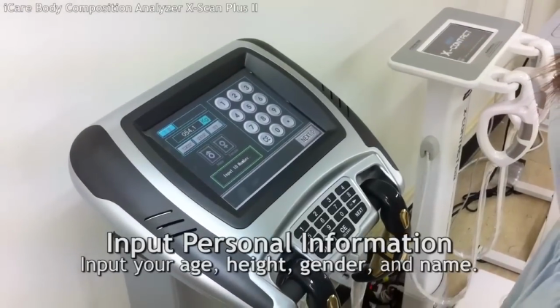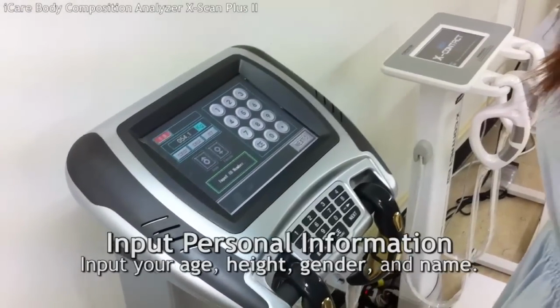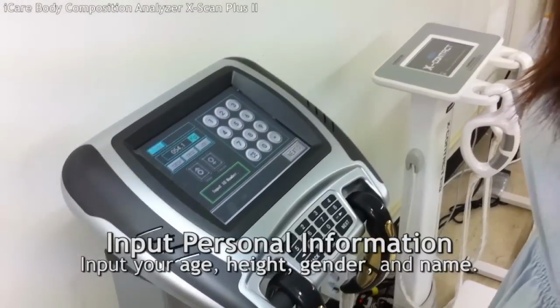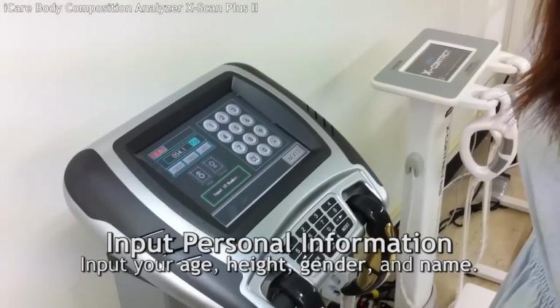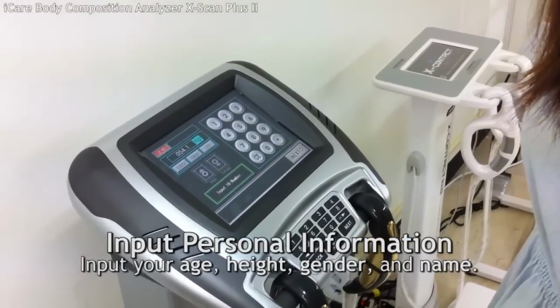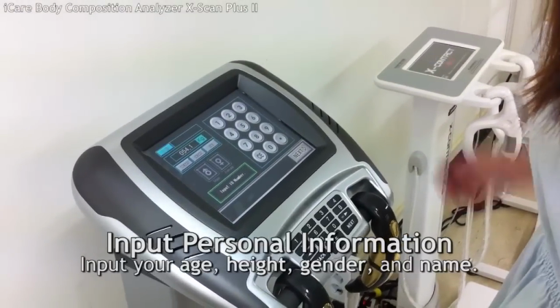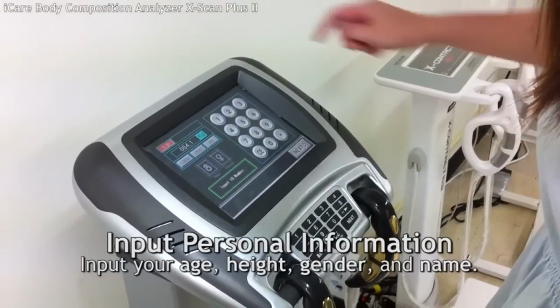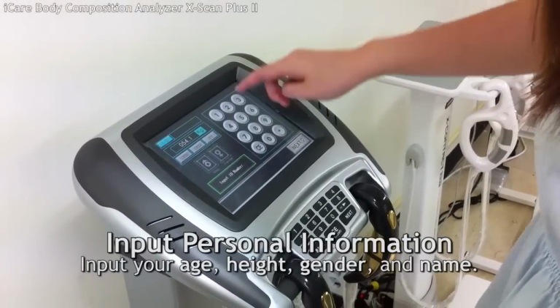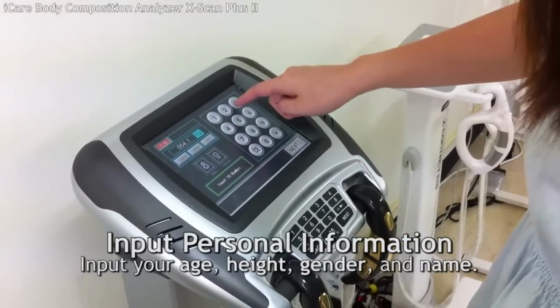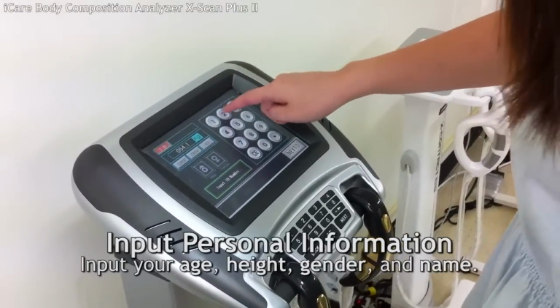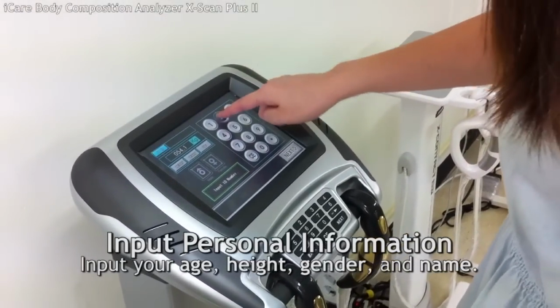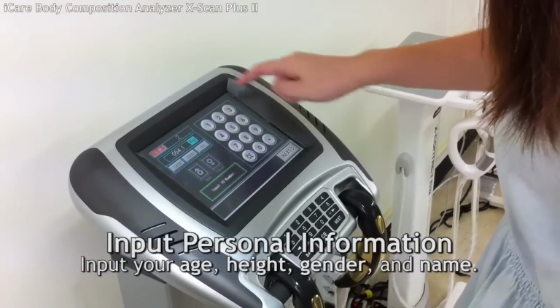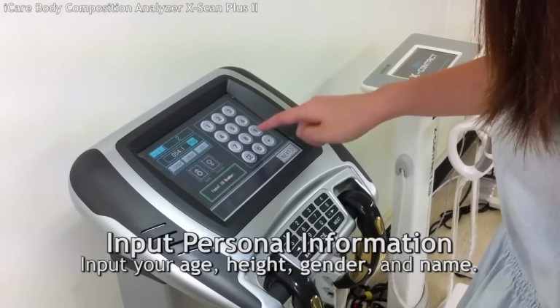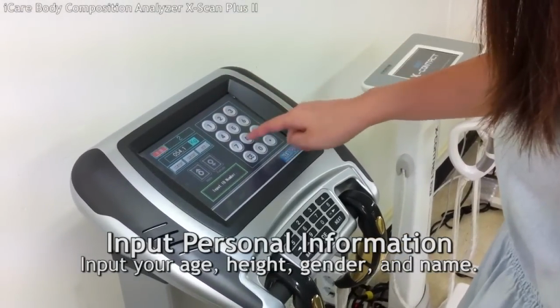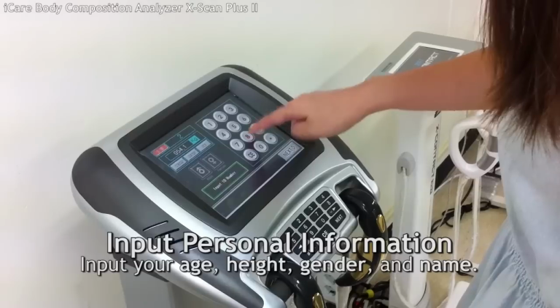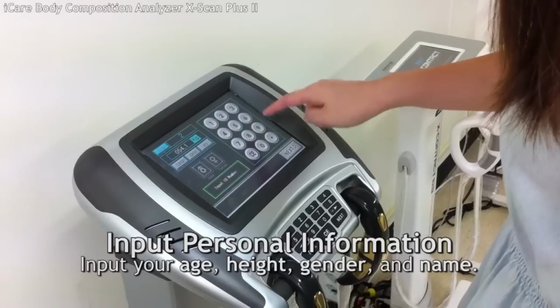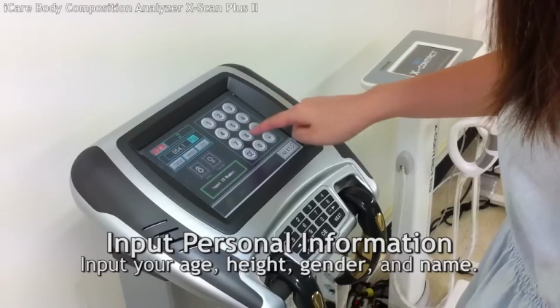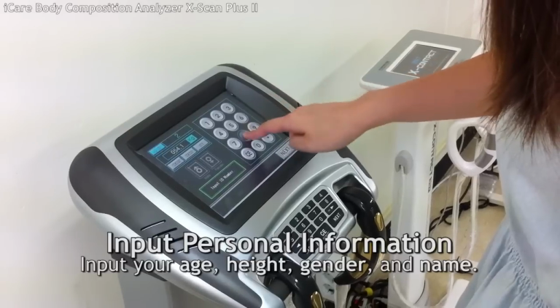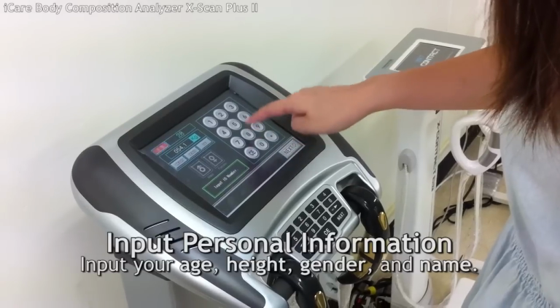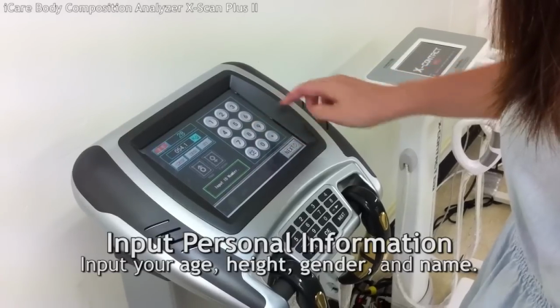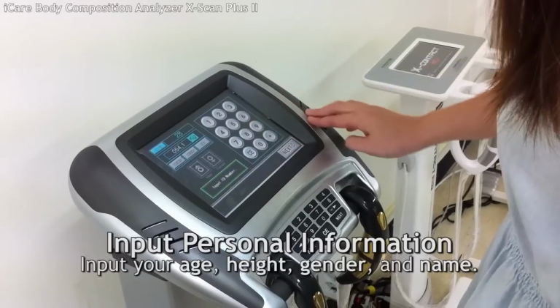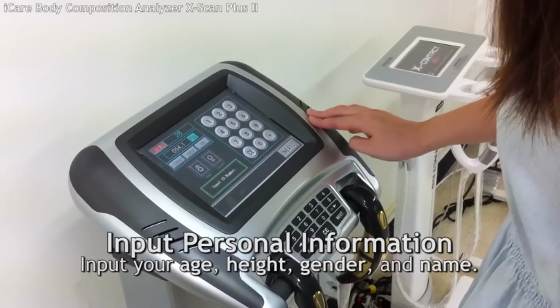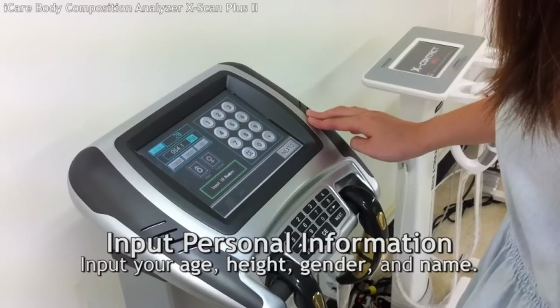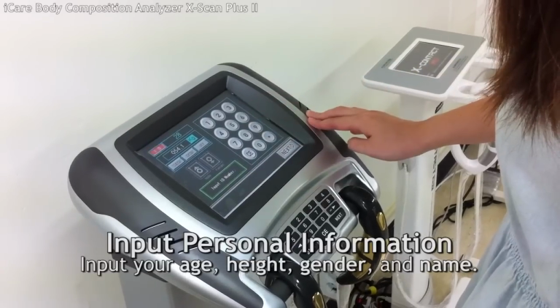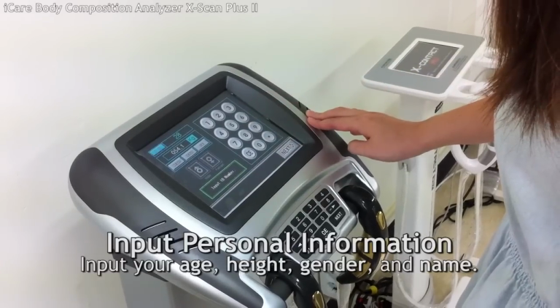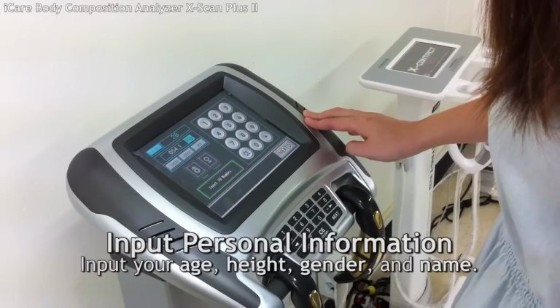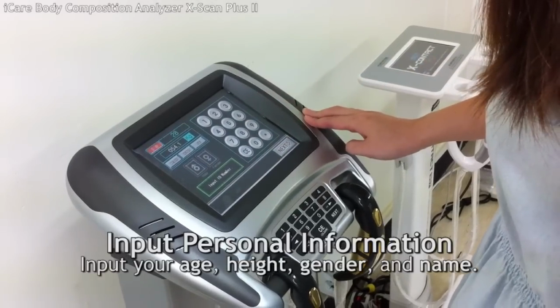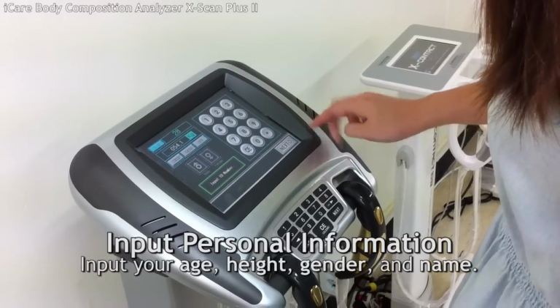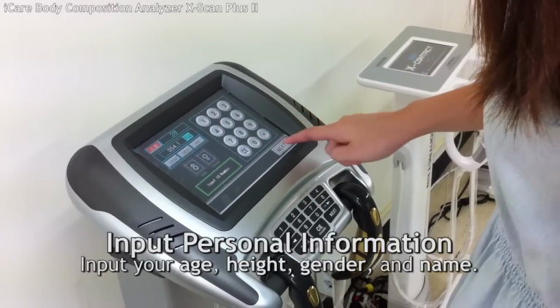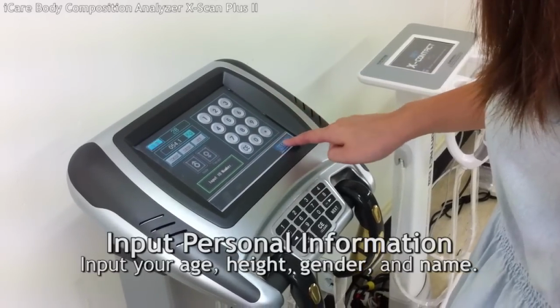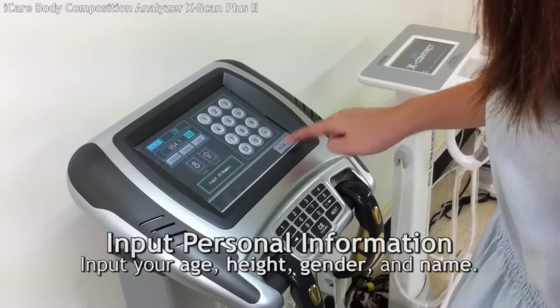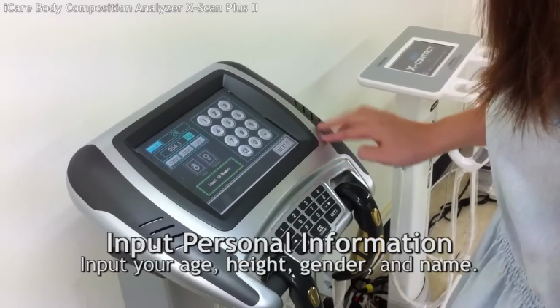After that, you have to input your age, height, and gender. Press the screen to input your personal information.